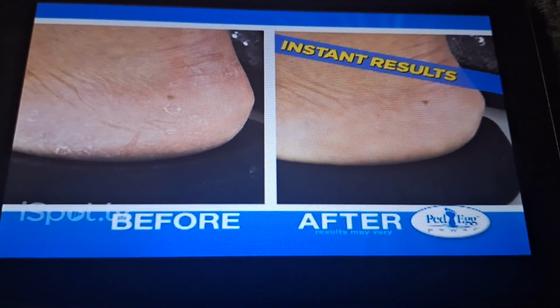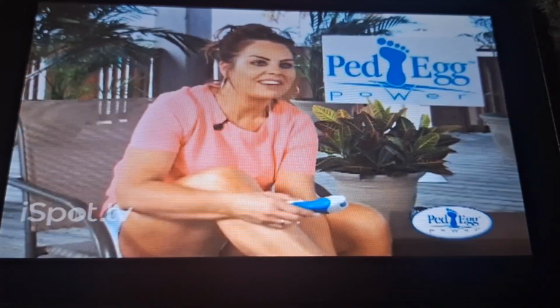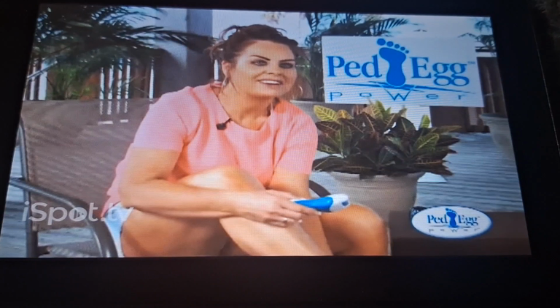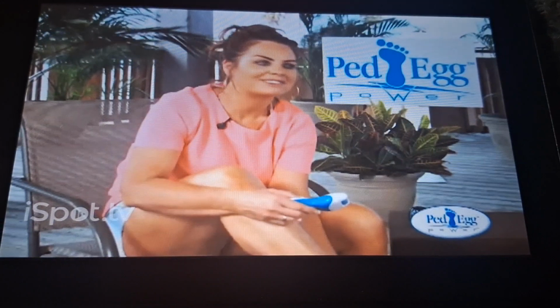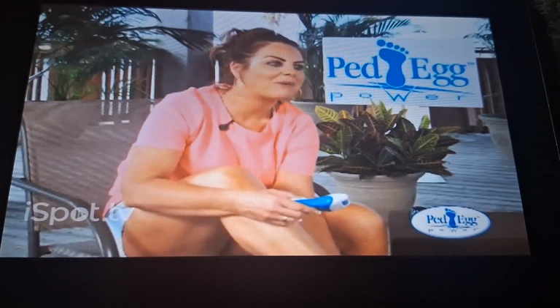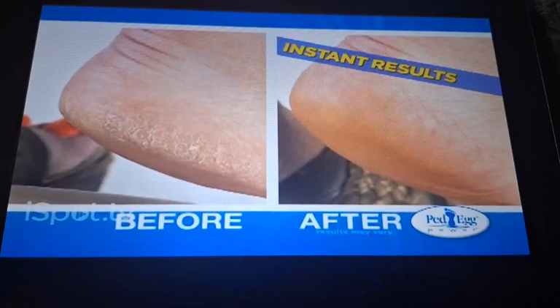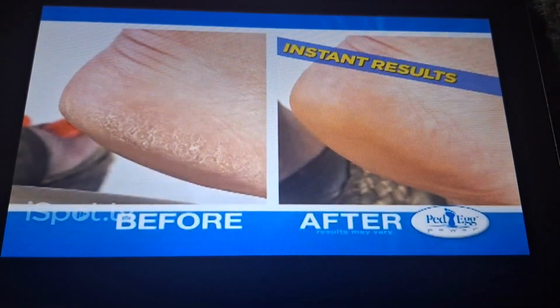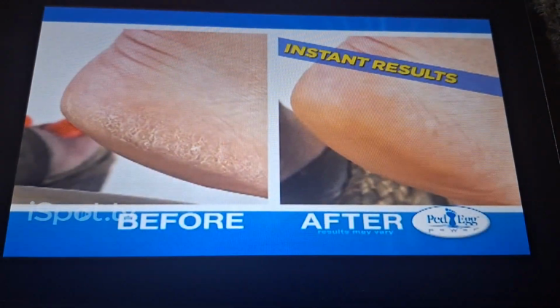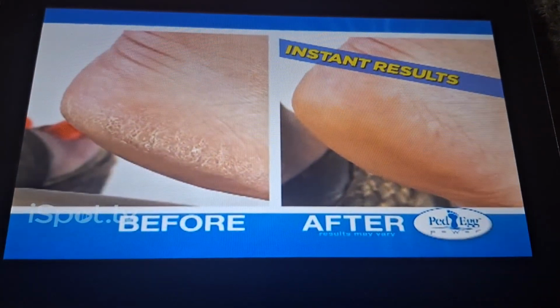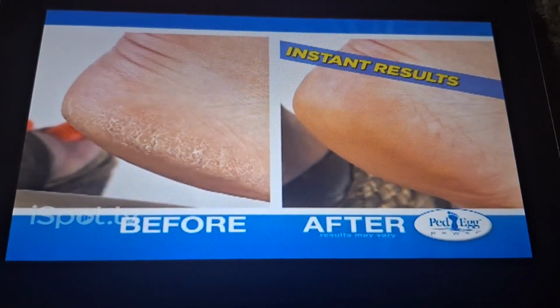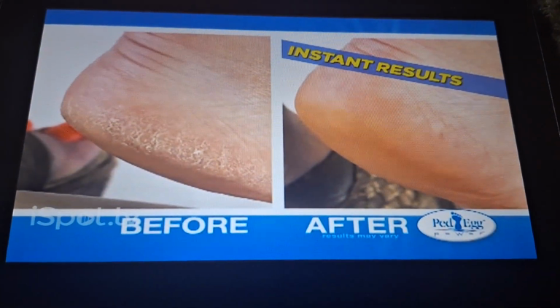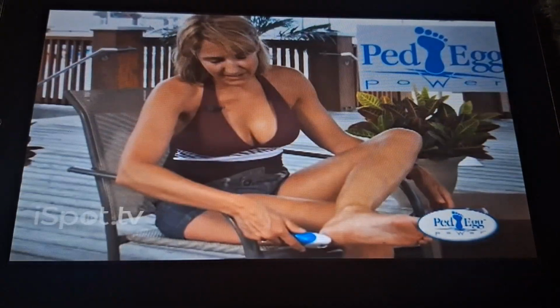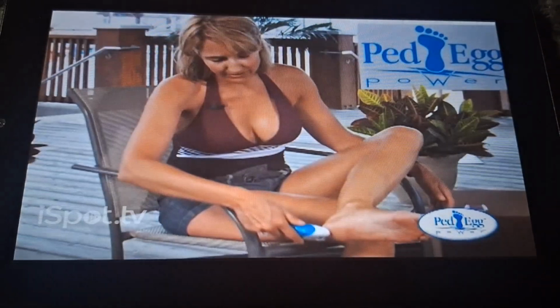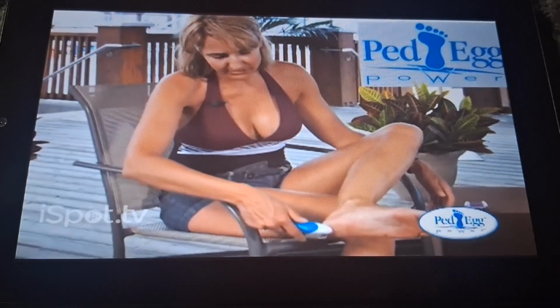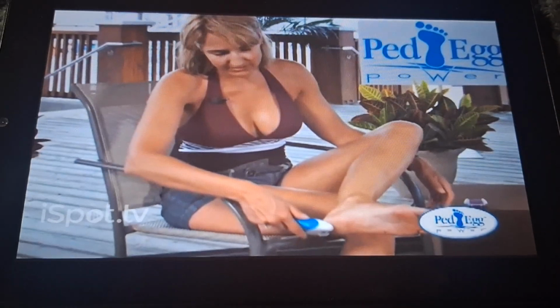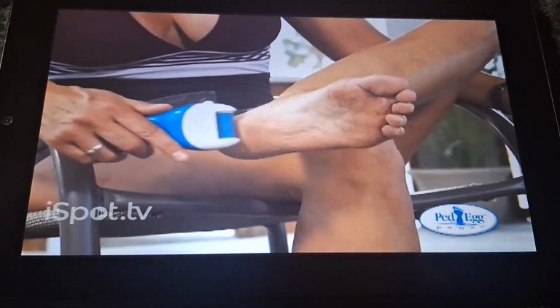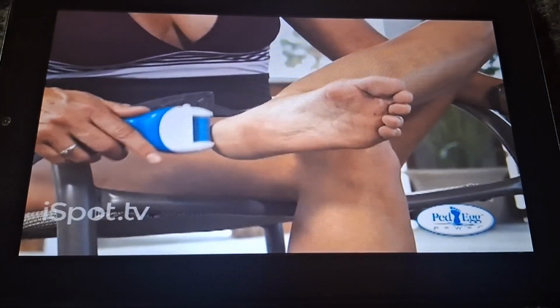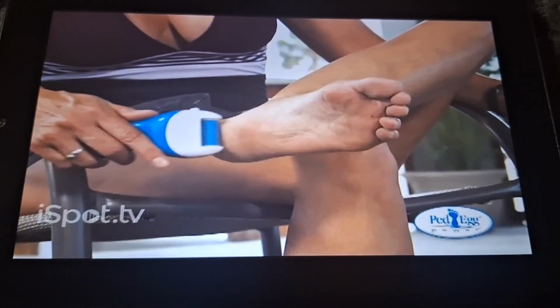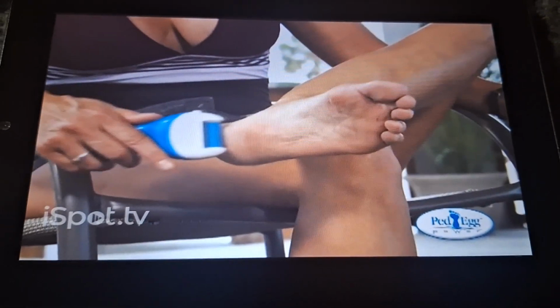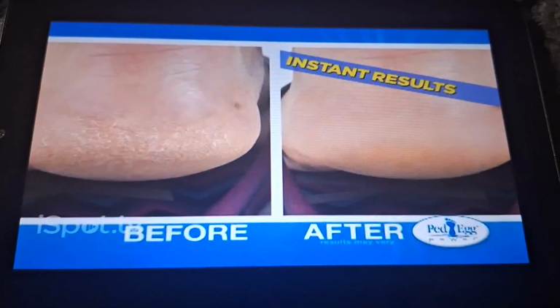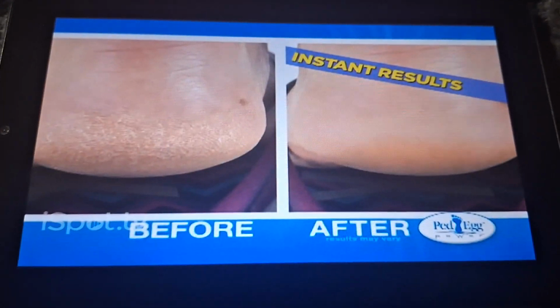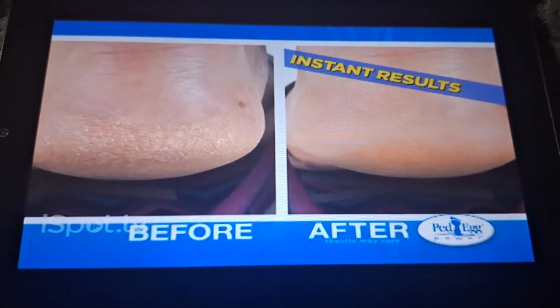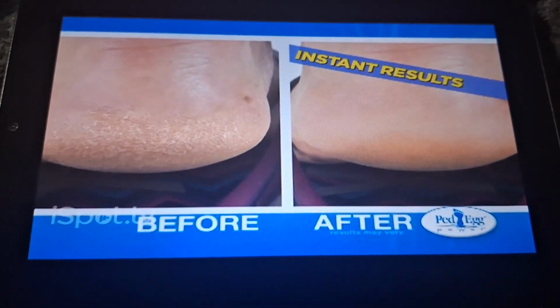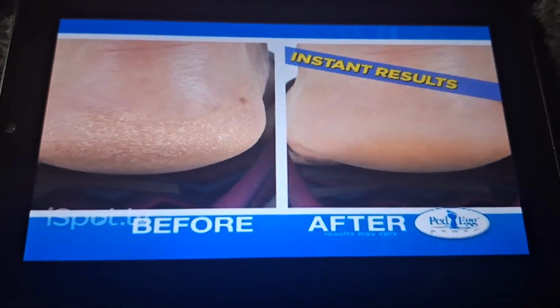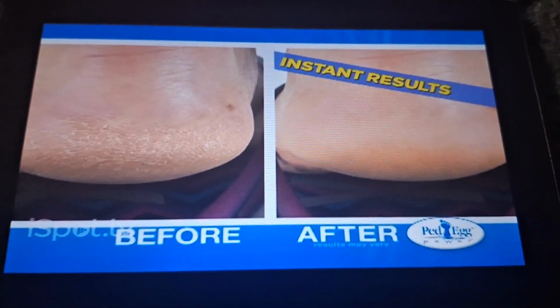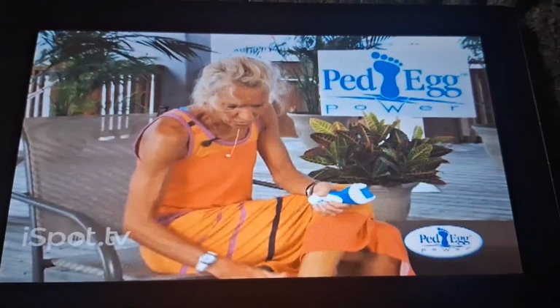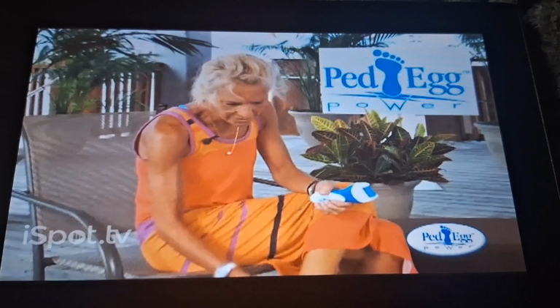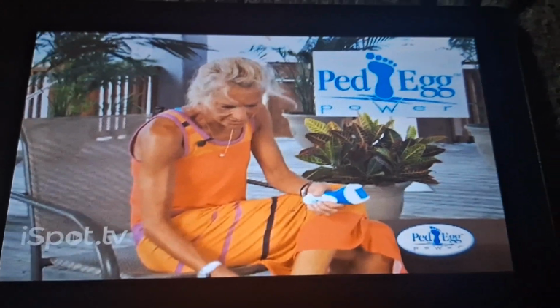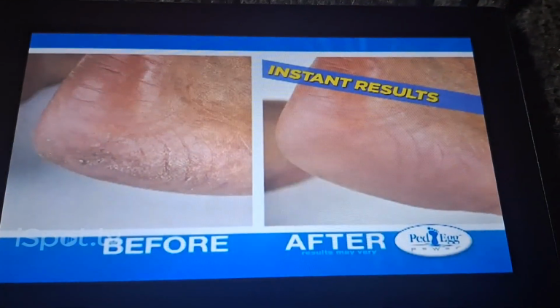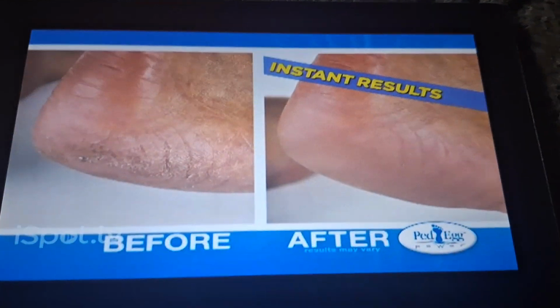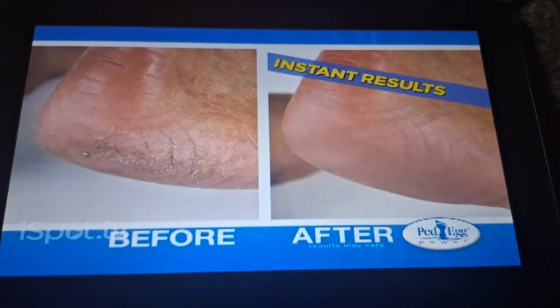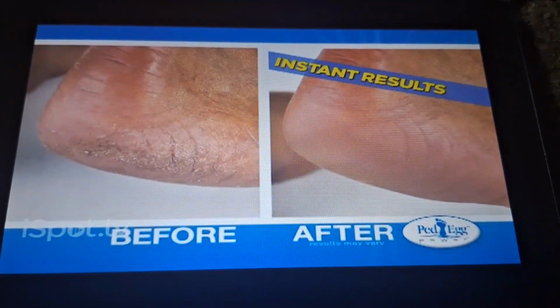It feels completely different. It's effortless. And I can see the dead skin coming off. Oh yeah, much, much better.